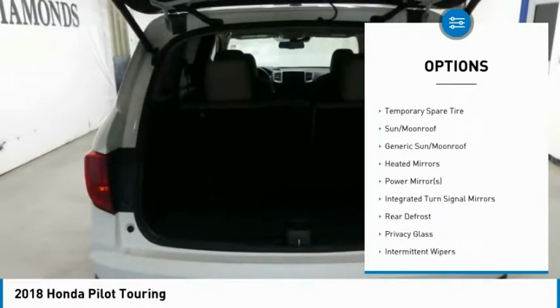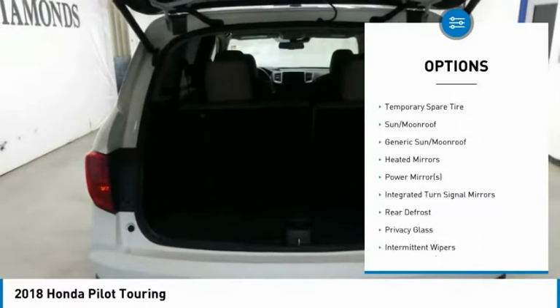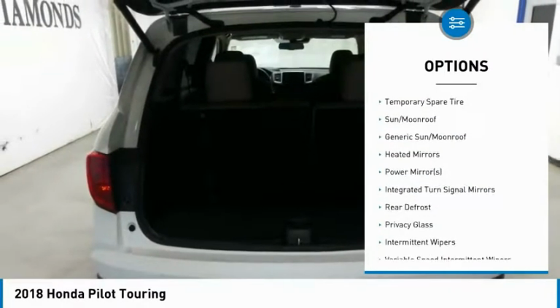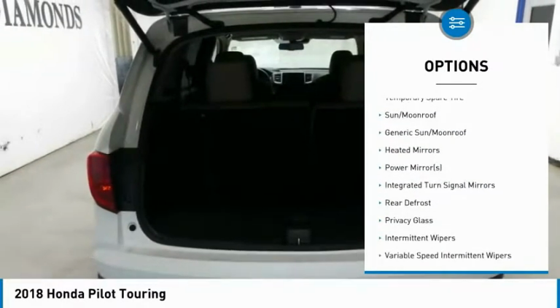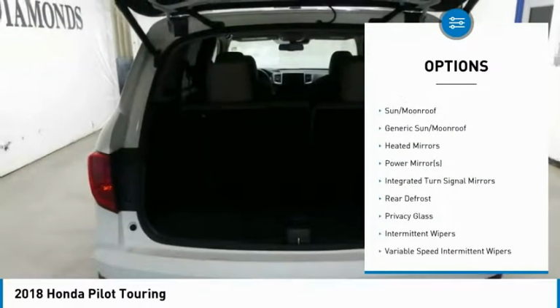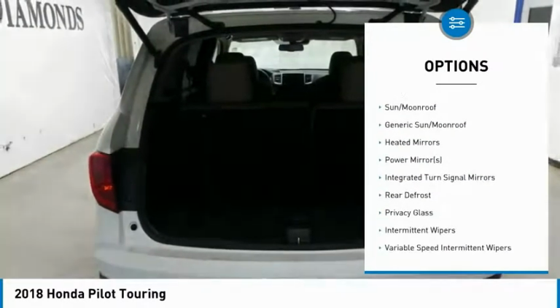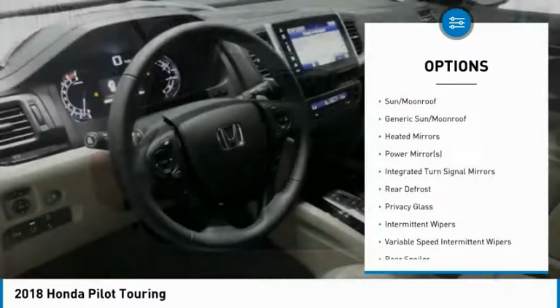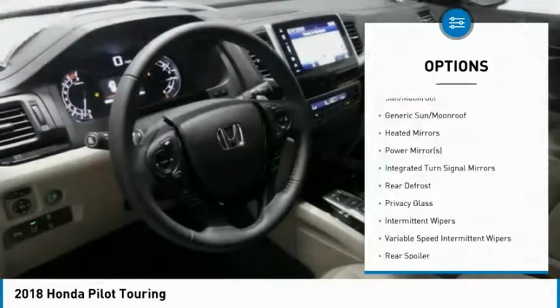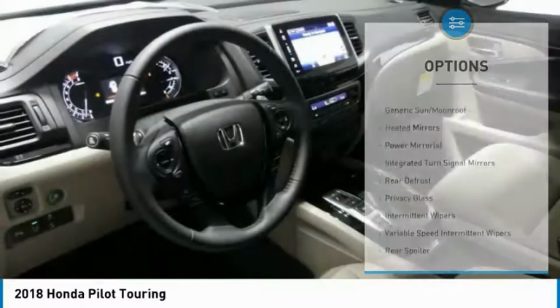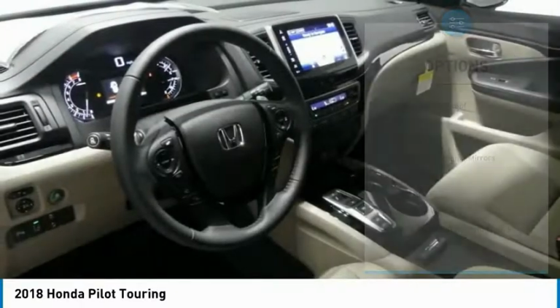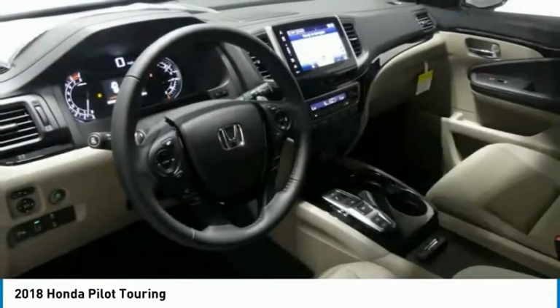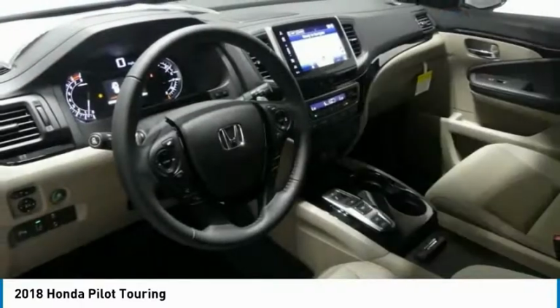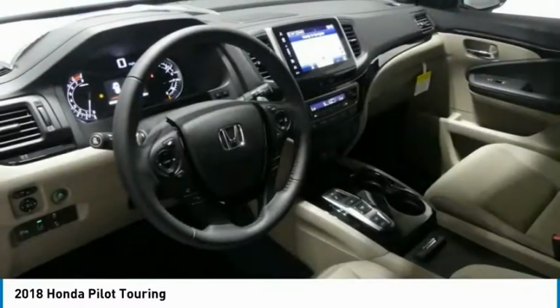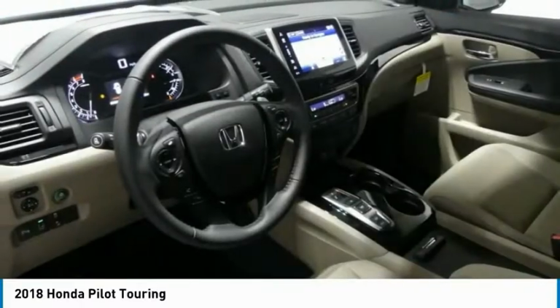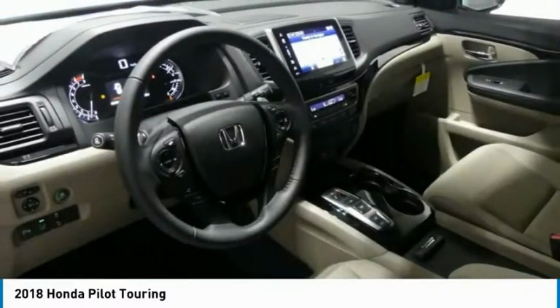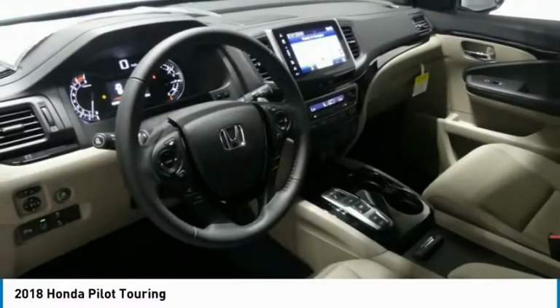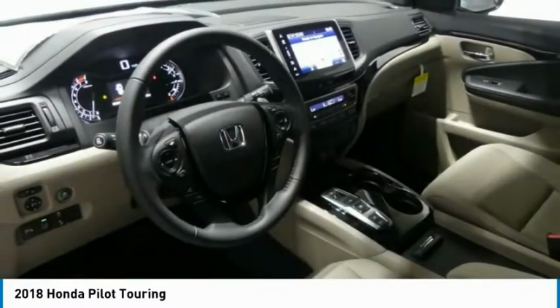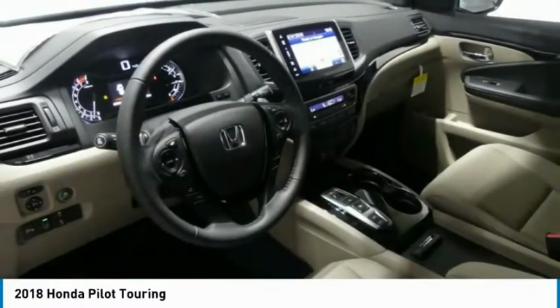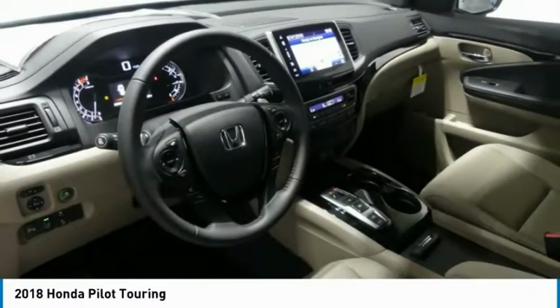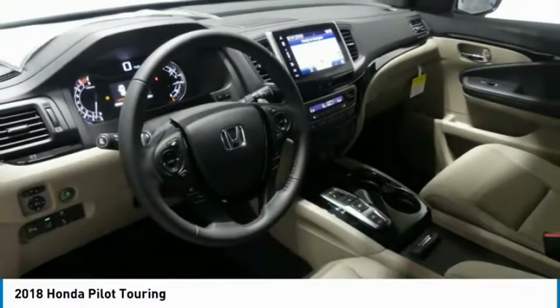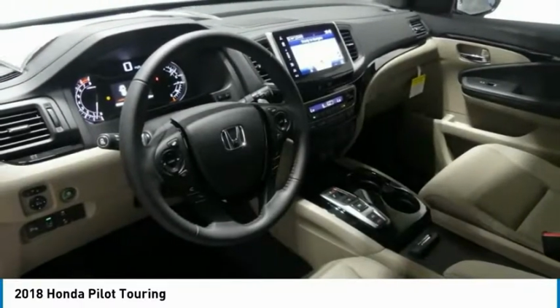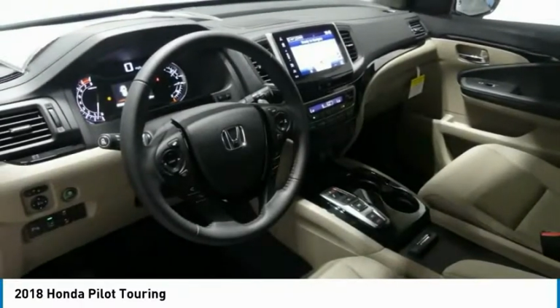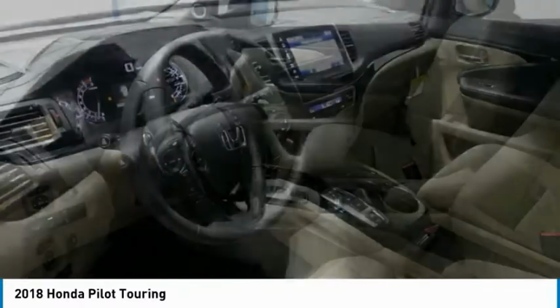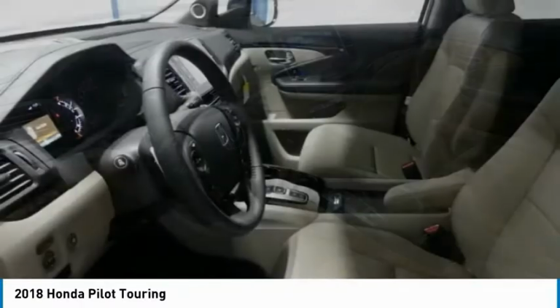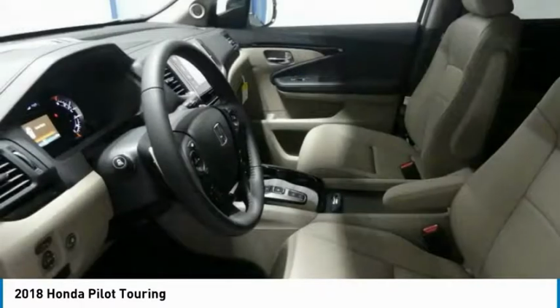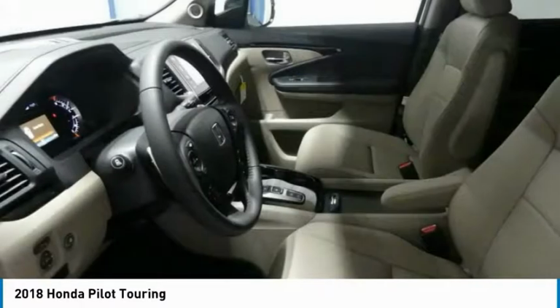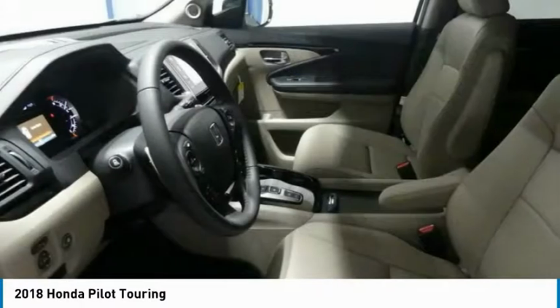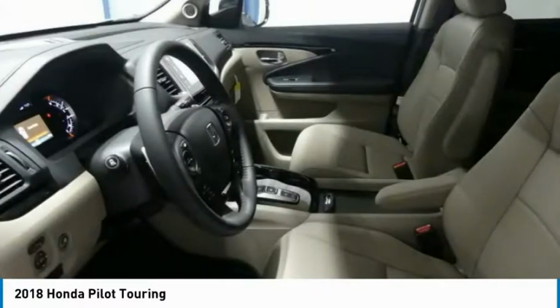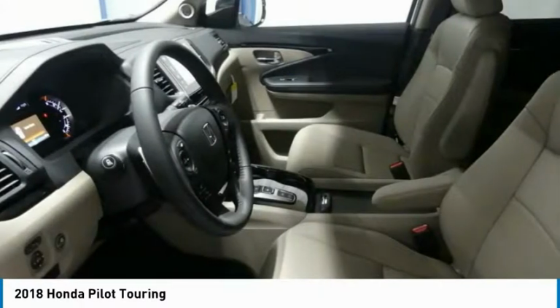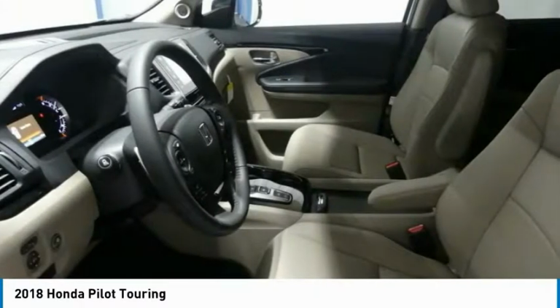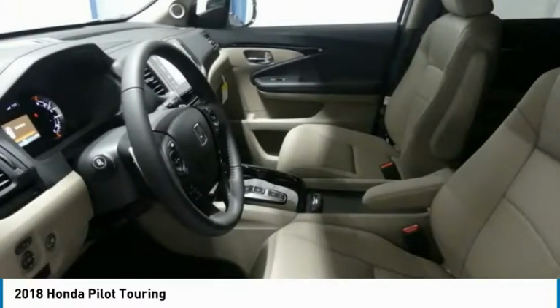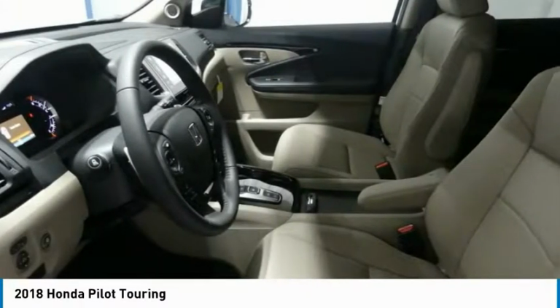Bluetooth, power steering, adjustable steering wheel, aluminum wheels, and four-wheel disc brakes.